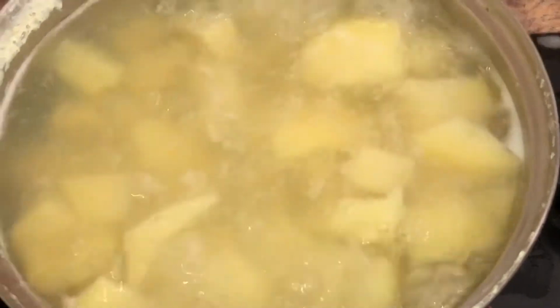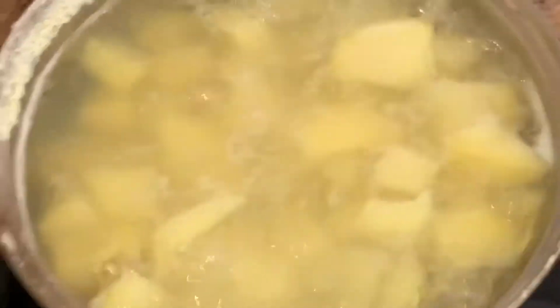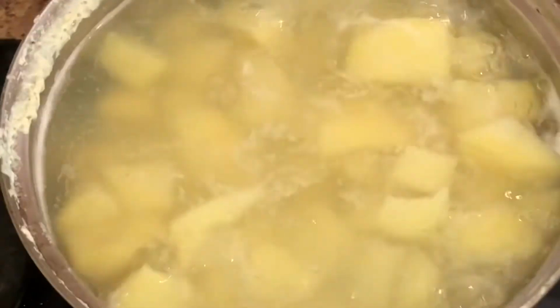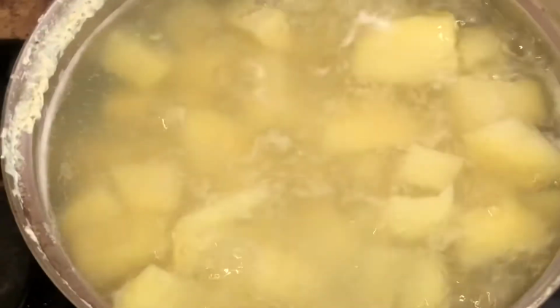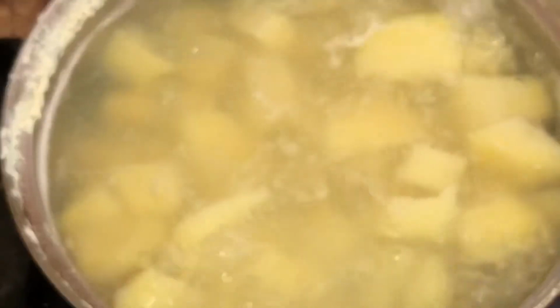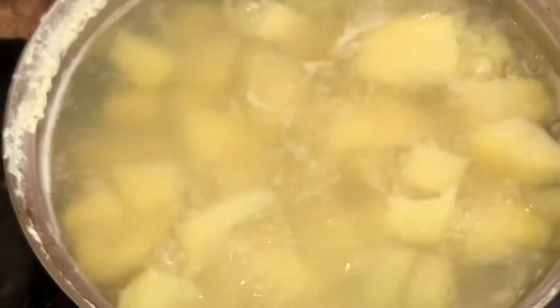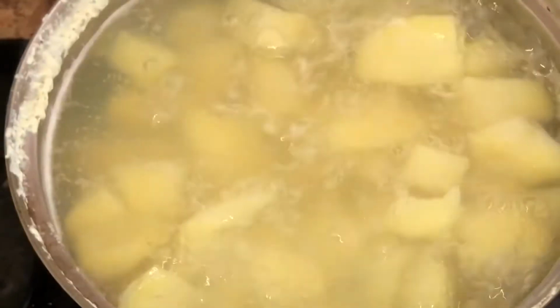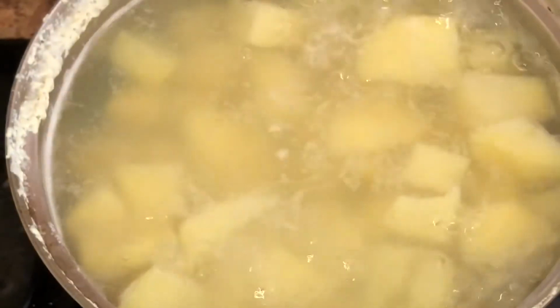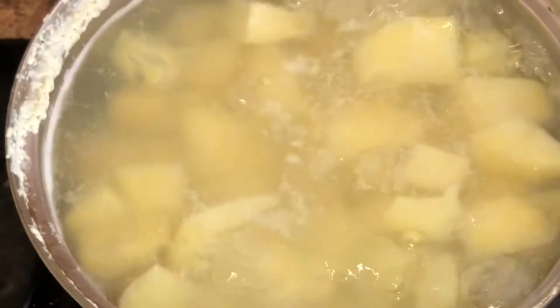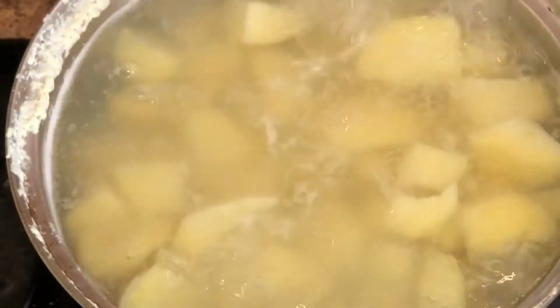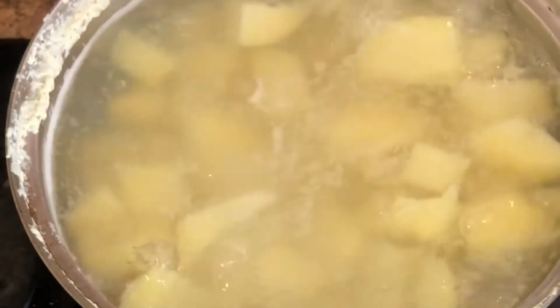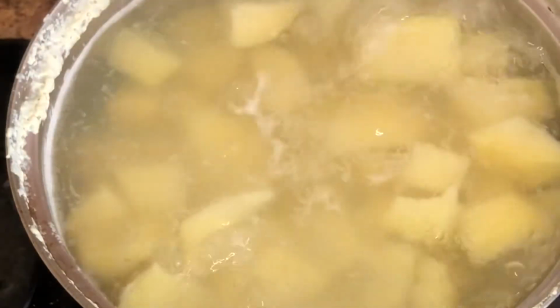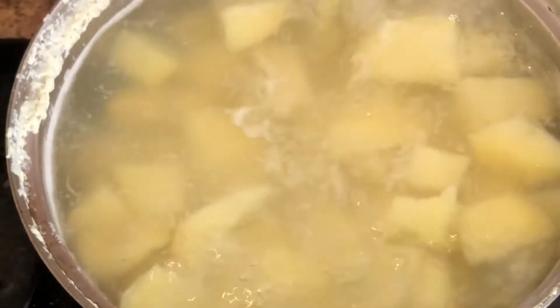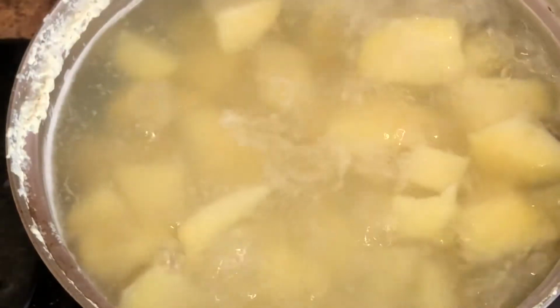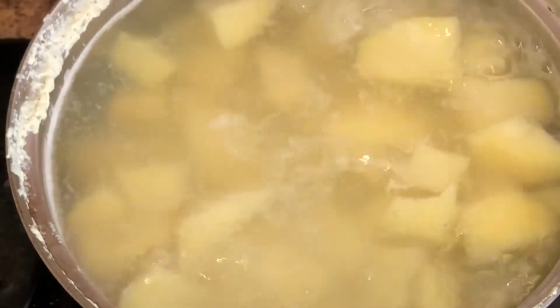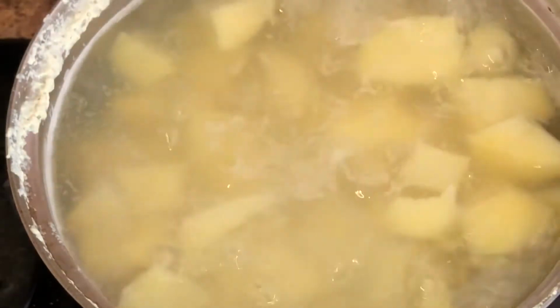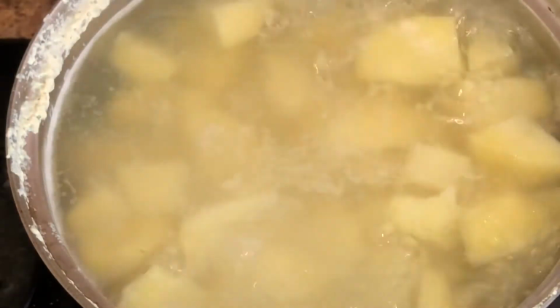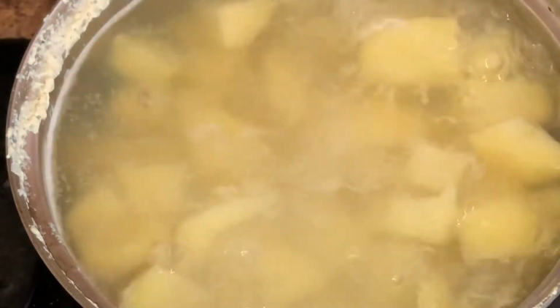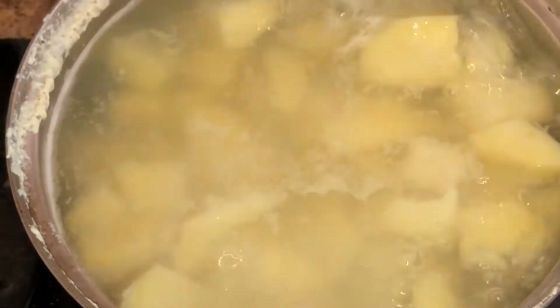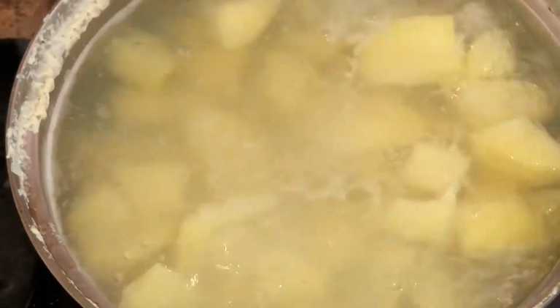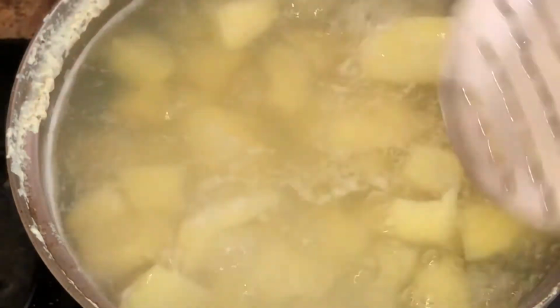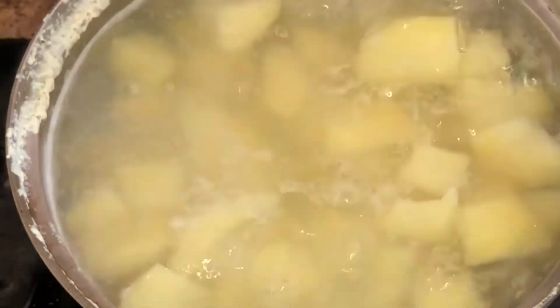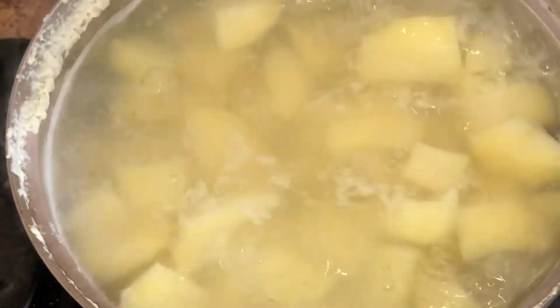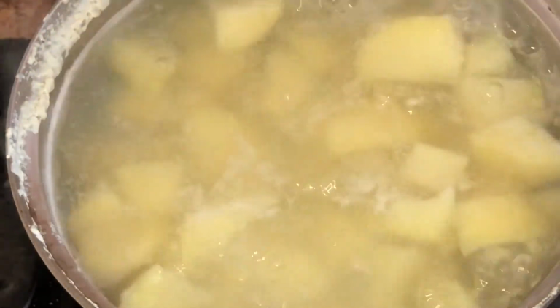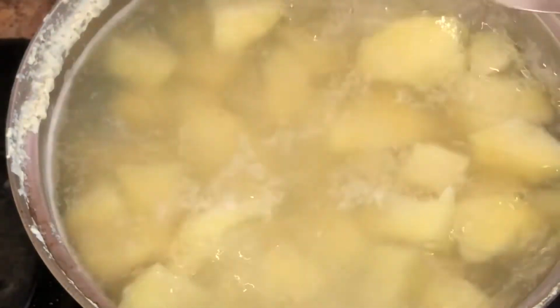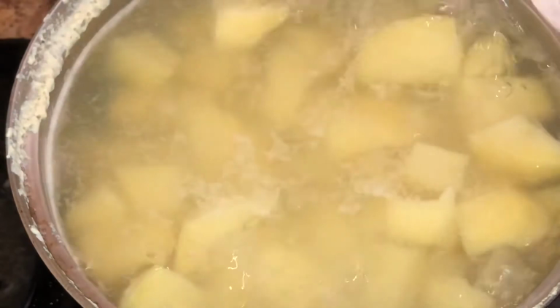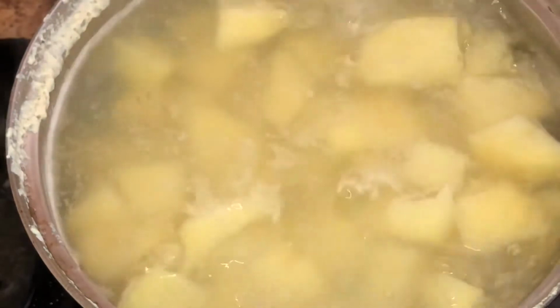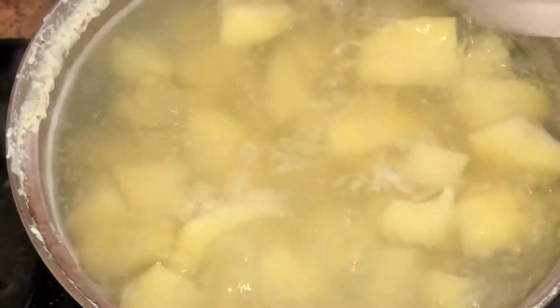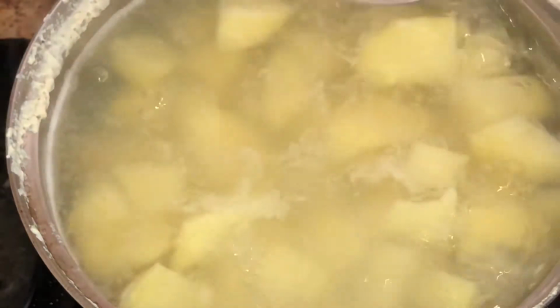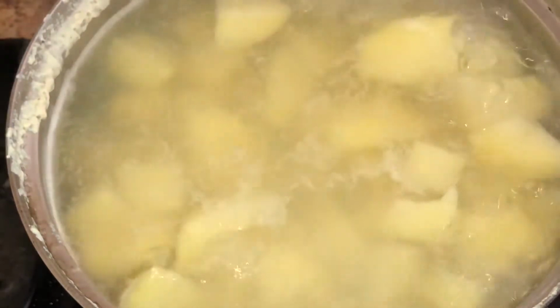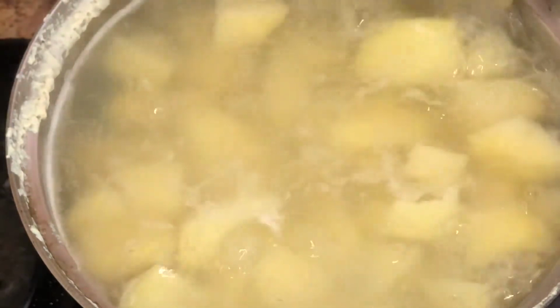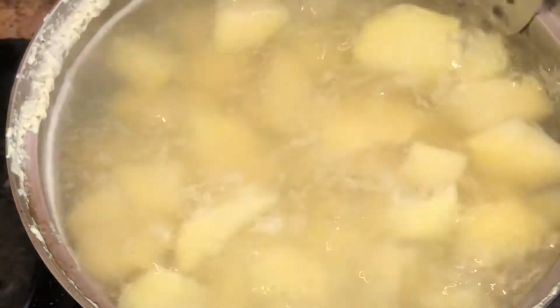I did that off camera, so you'd want to fry yours on a very low heat.